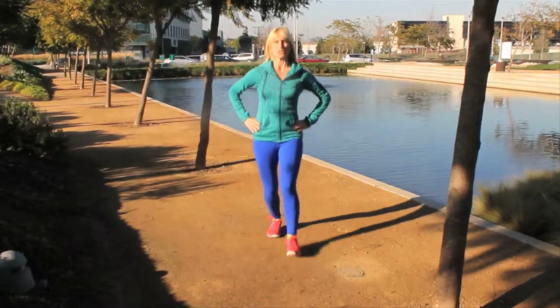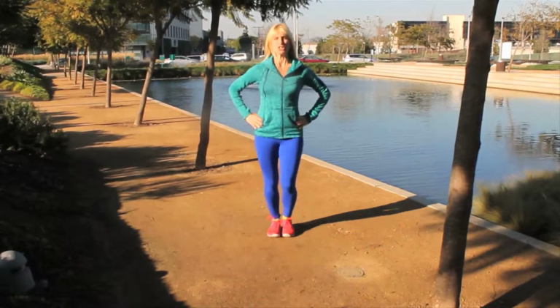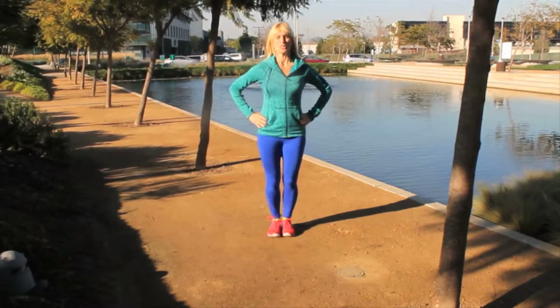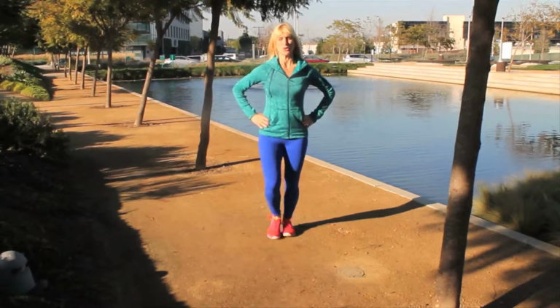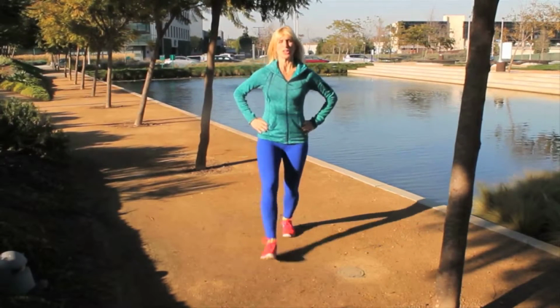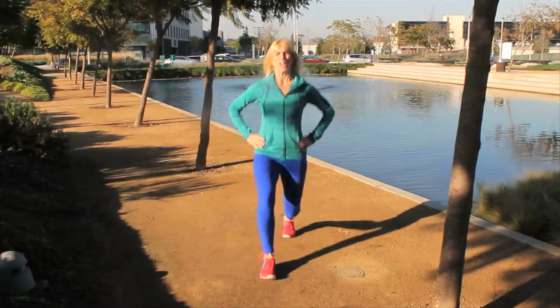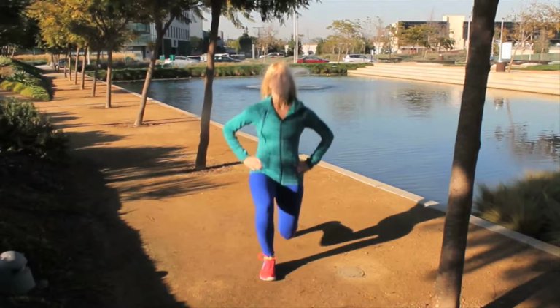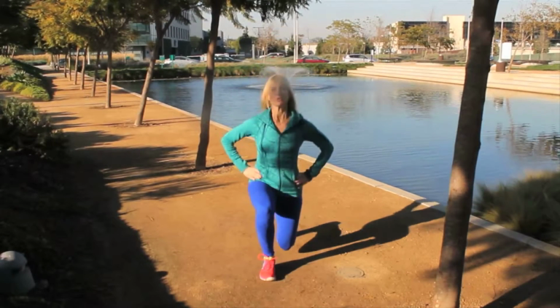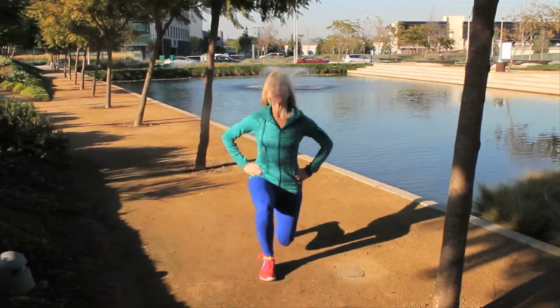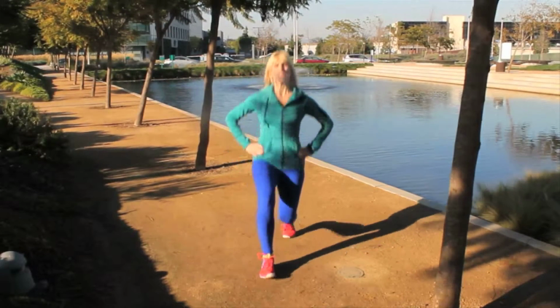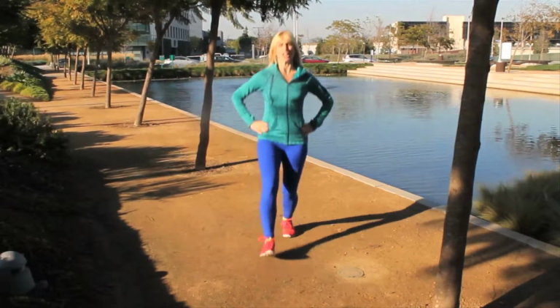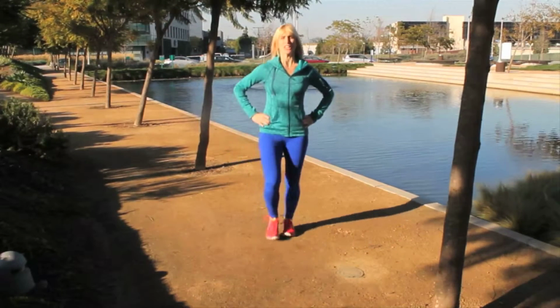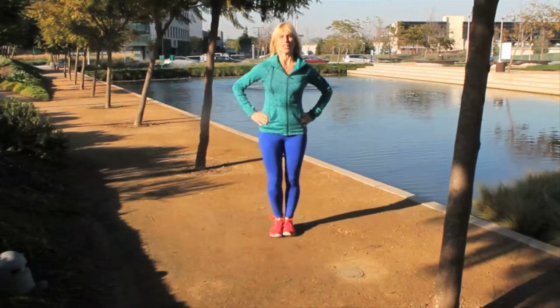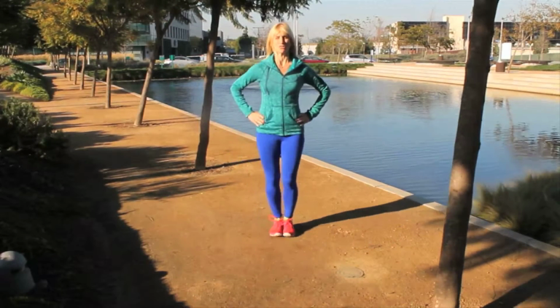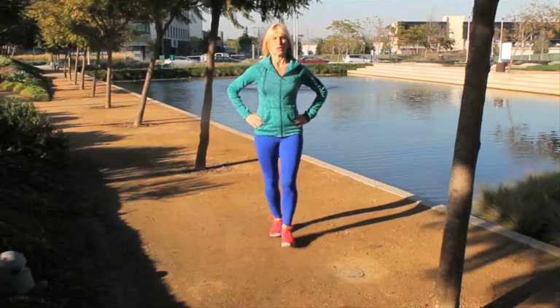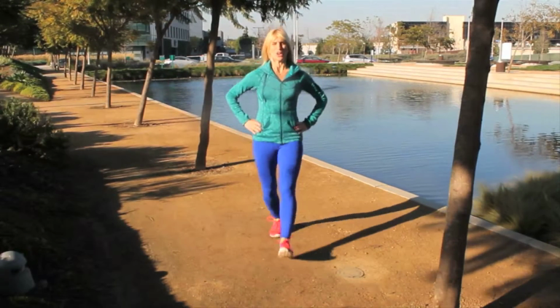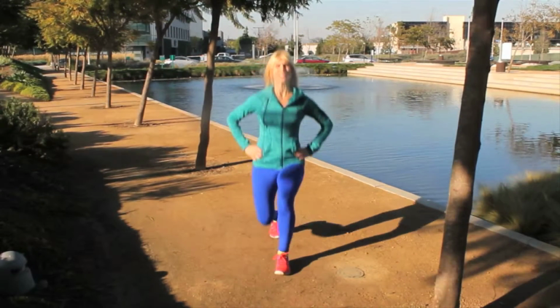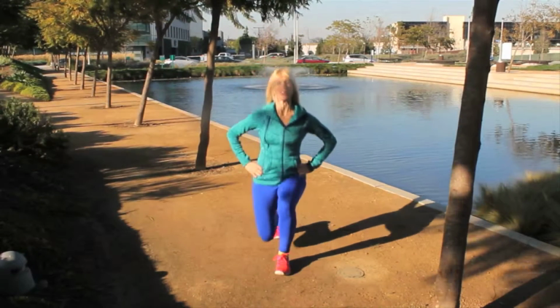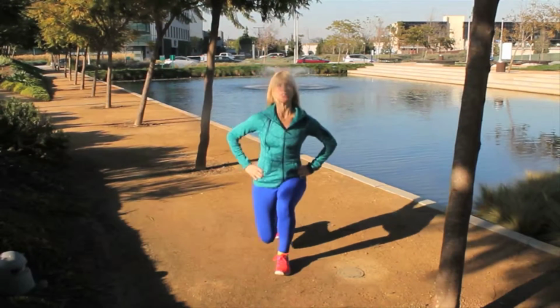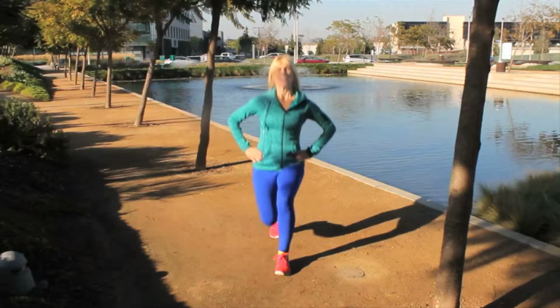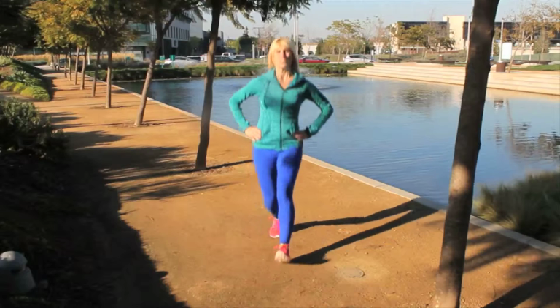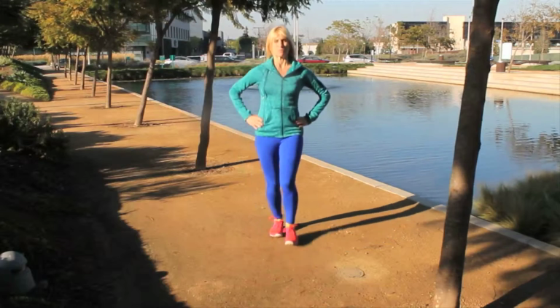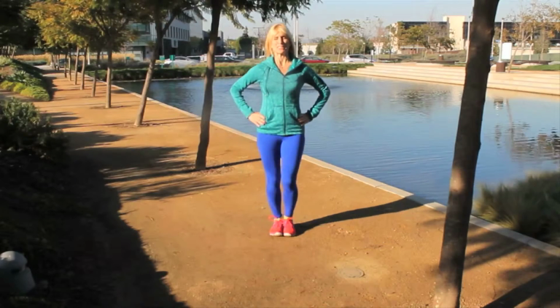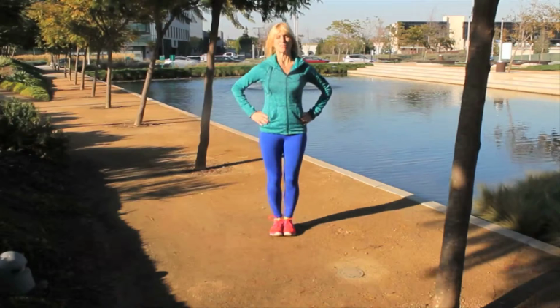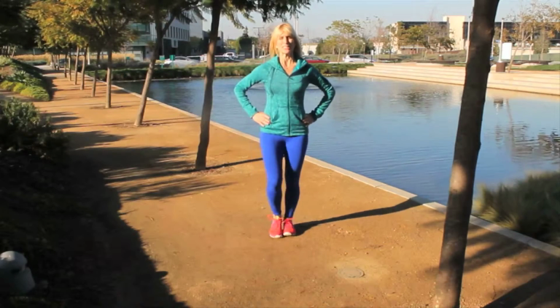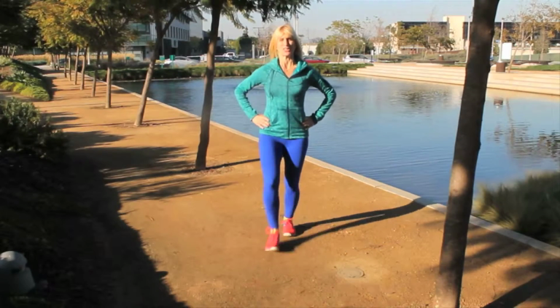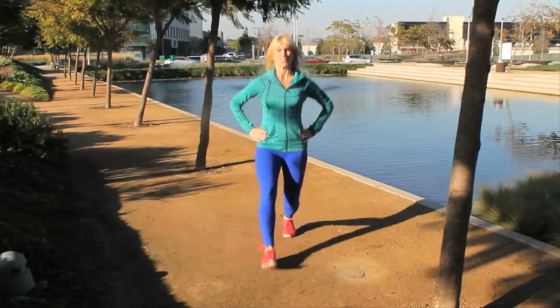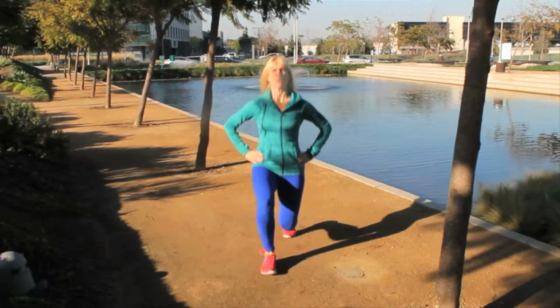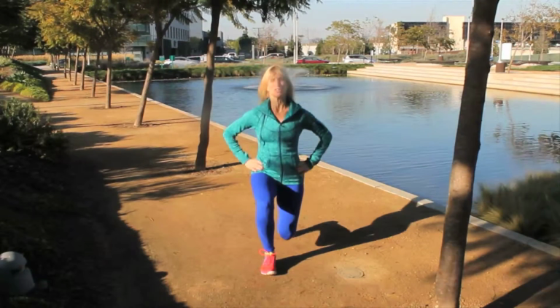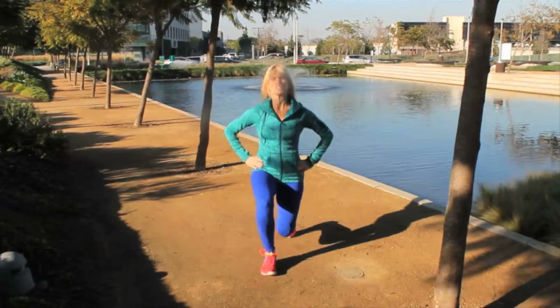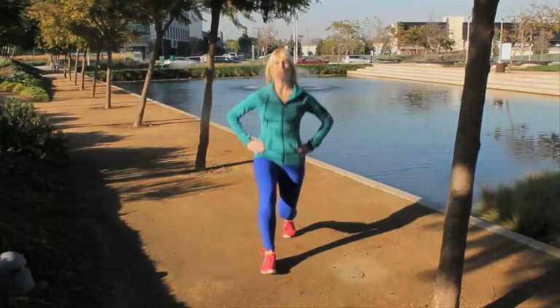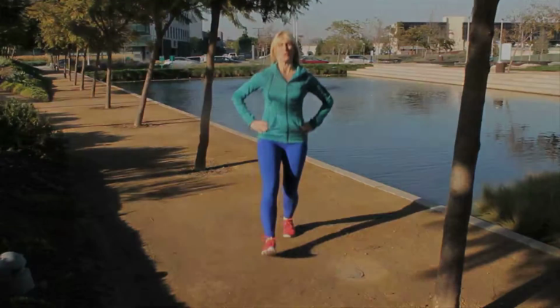Do a total of 20 each leg, so that's 40 altogether. This is Betsy Mendel and I'll see you tomorrow for Day 4.